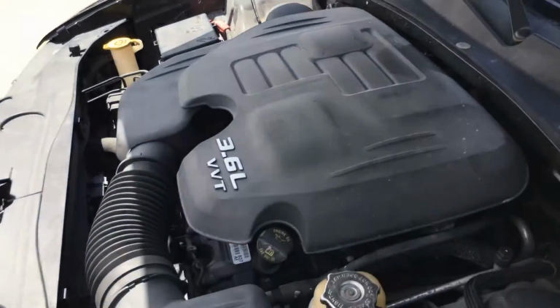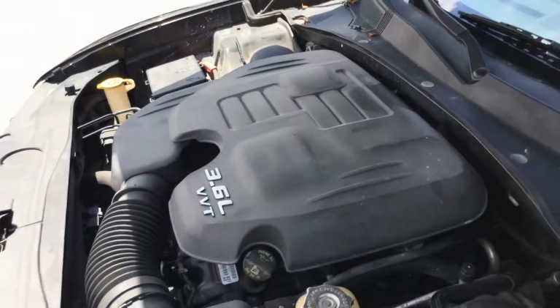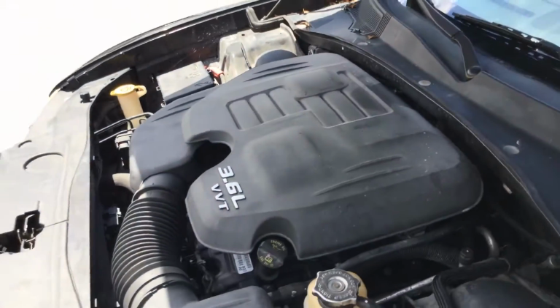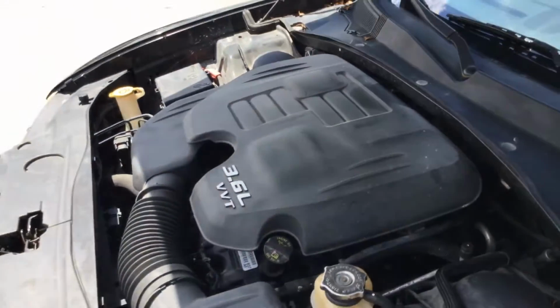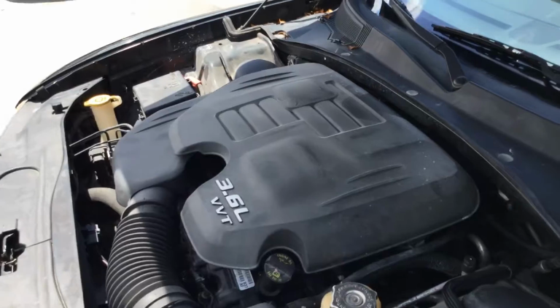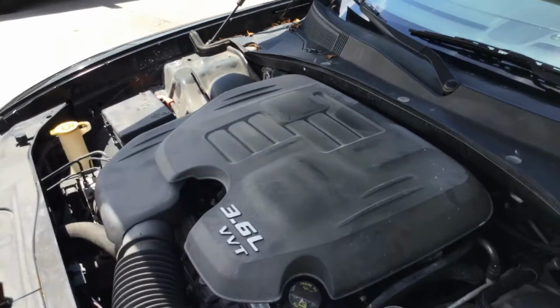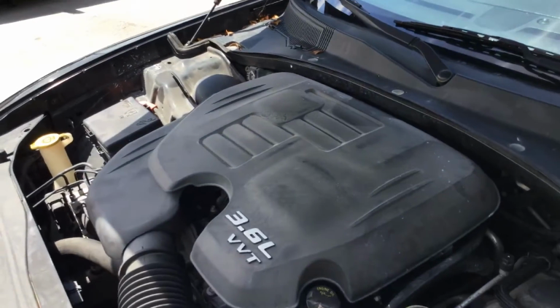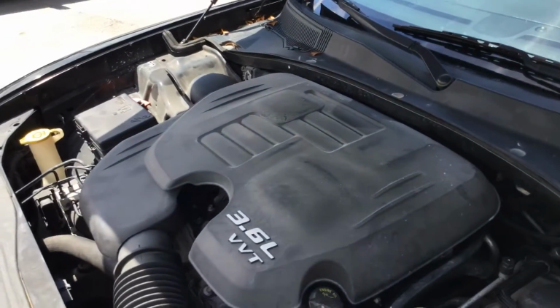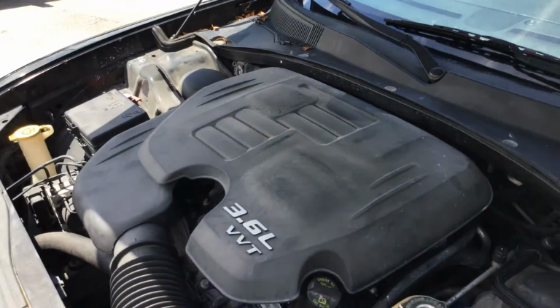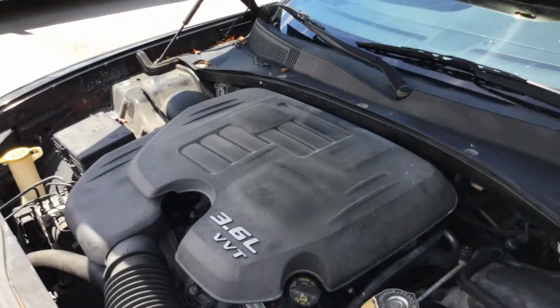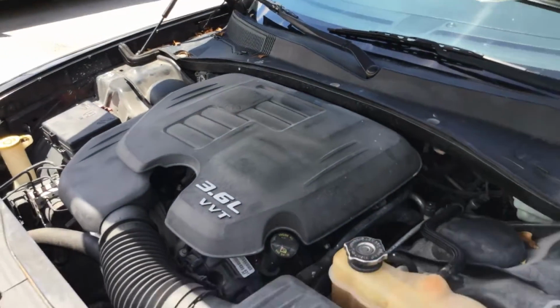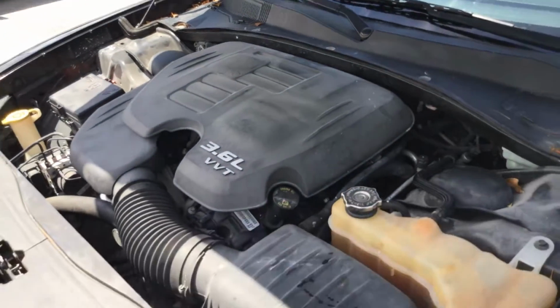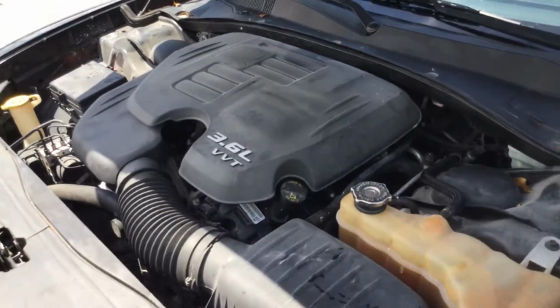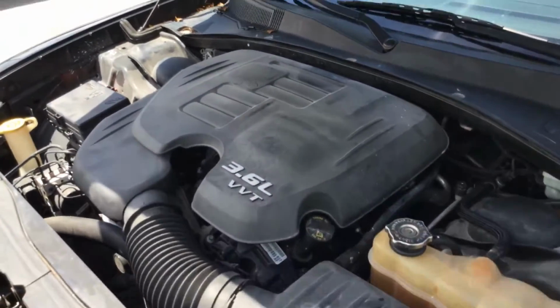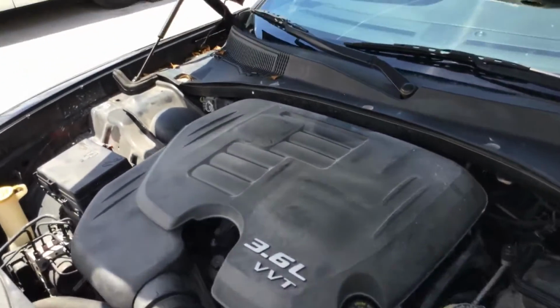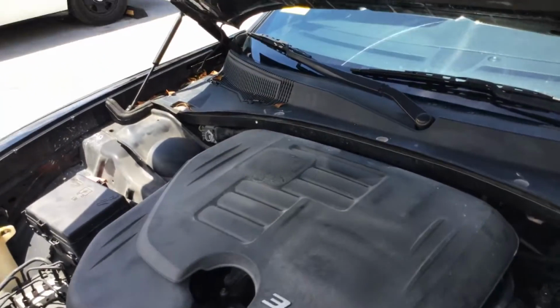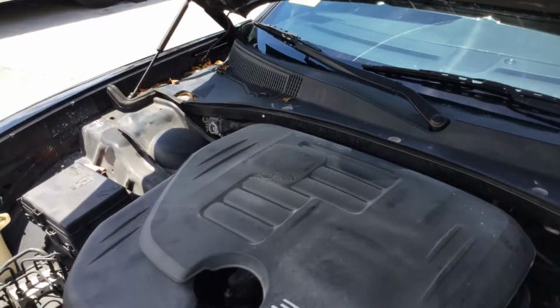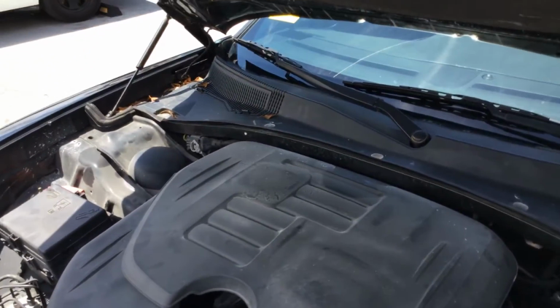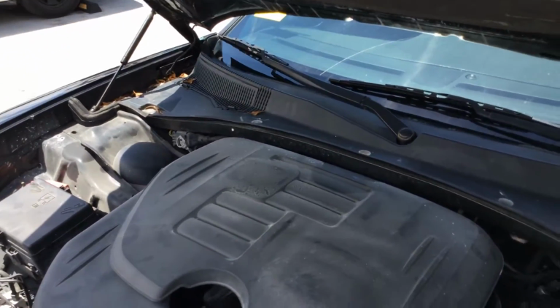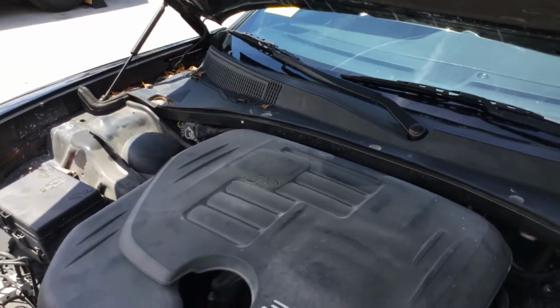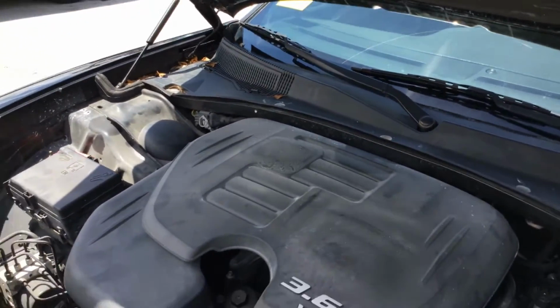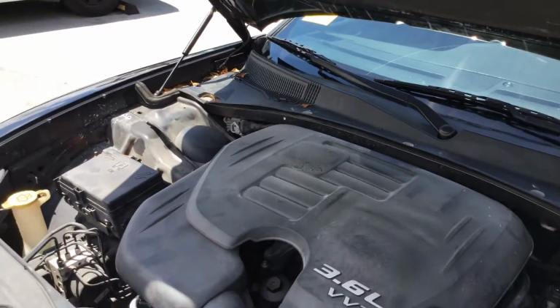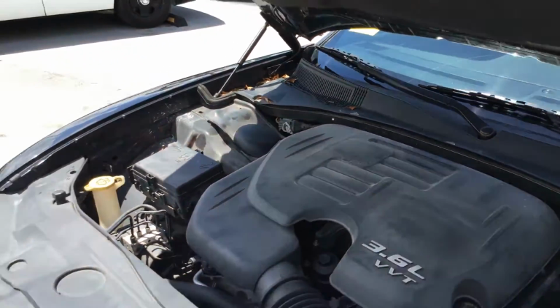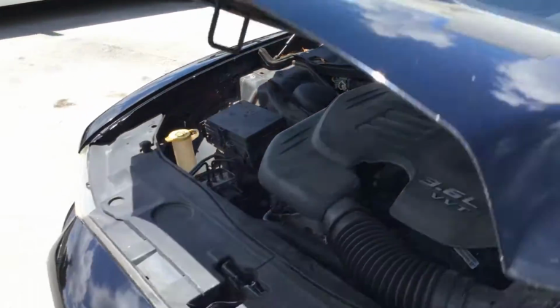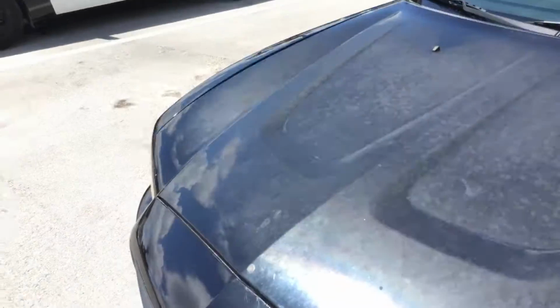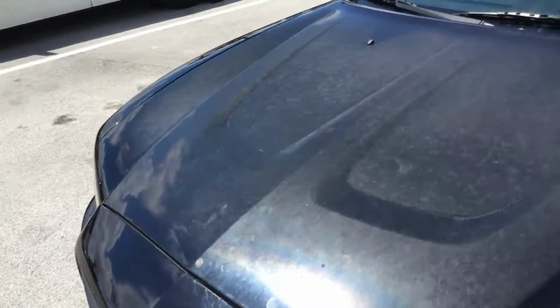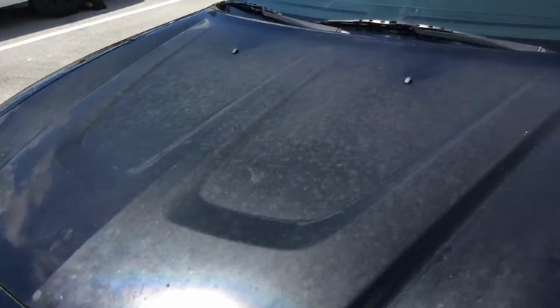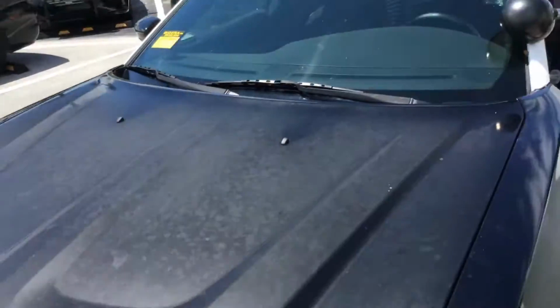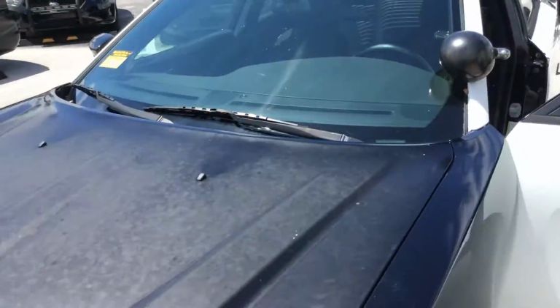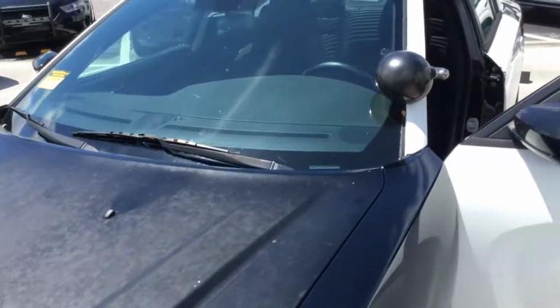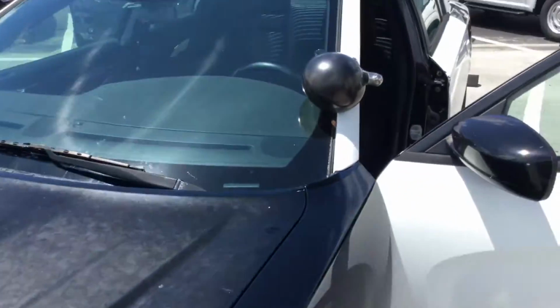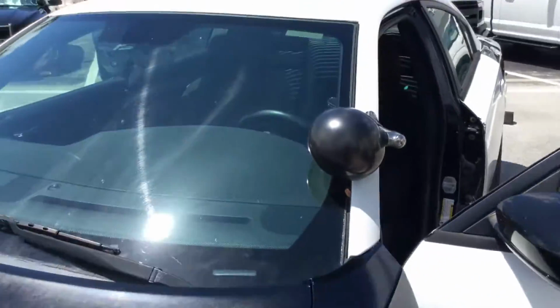I am no mechanic. Transmission engages, AC is cold, and the body is straight.